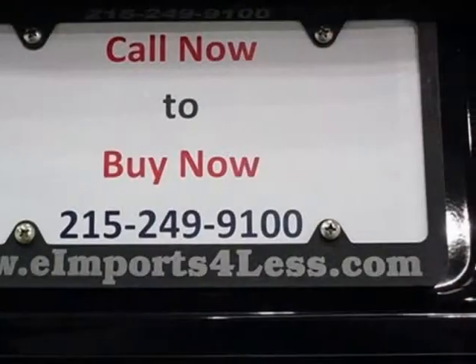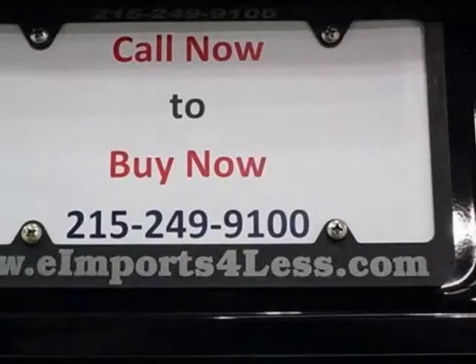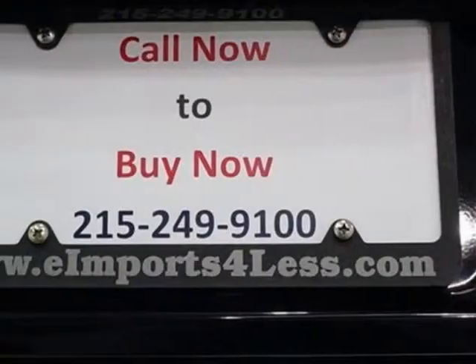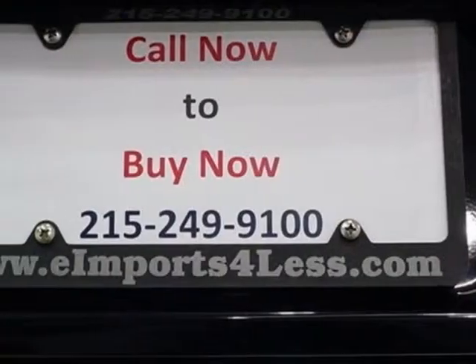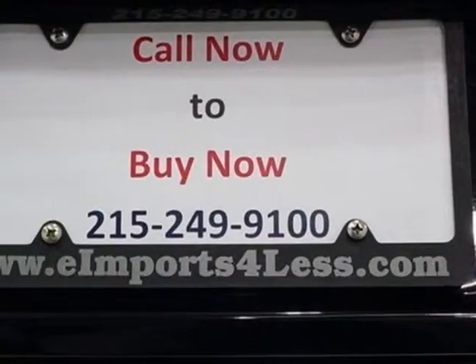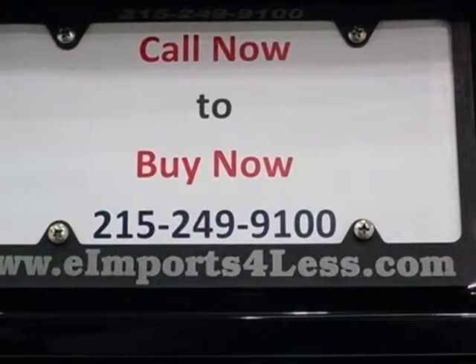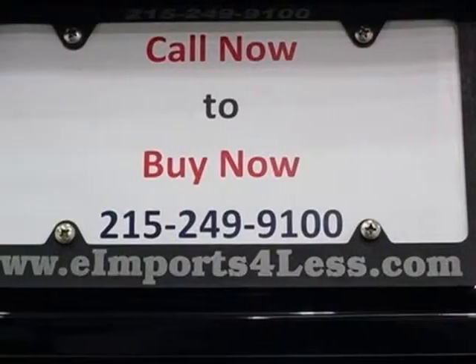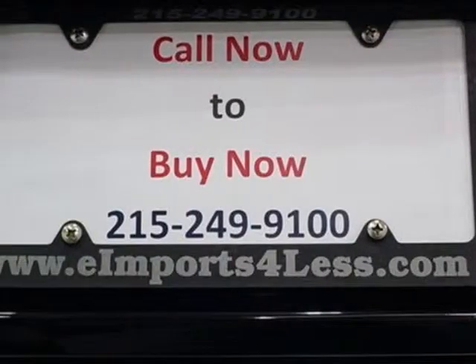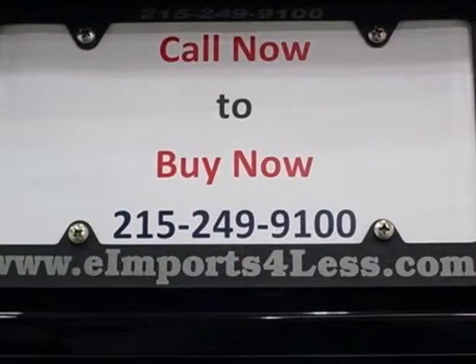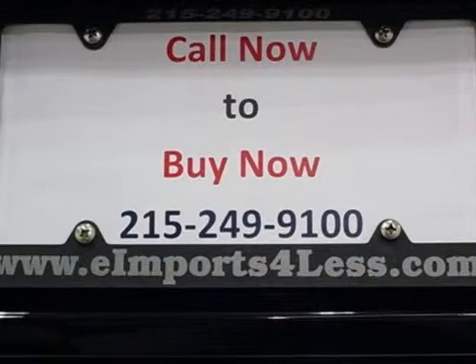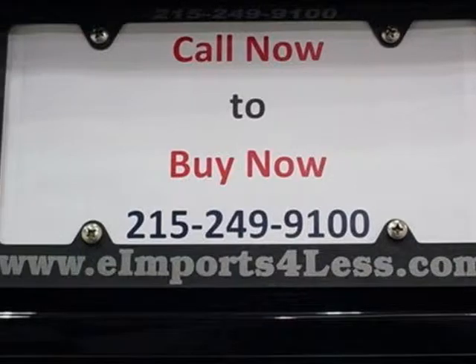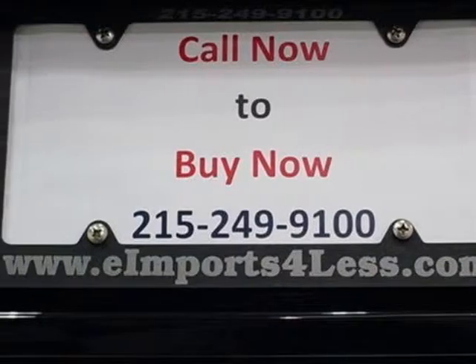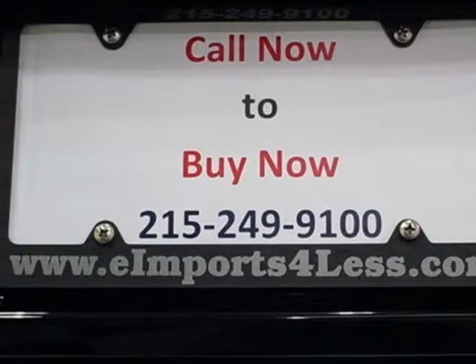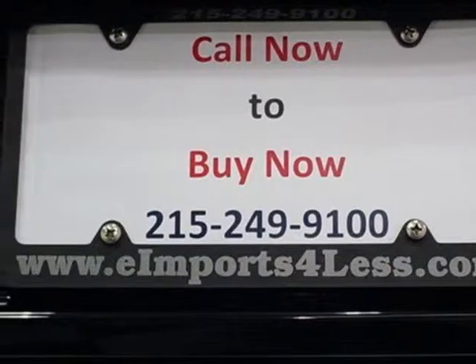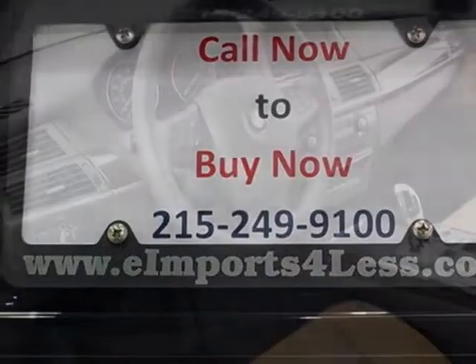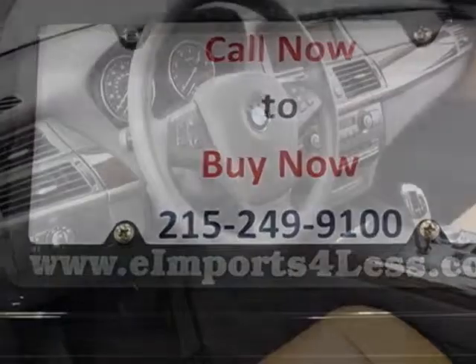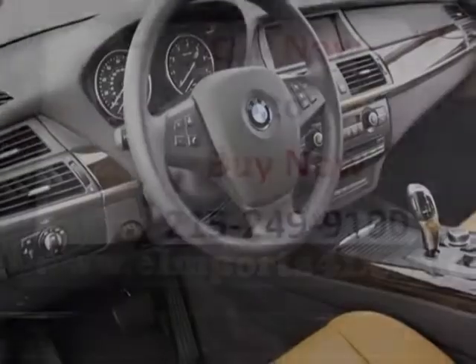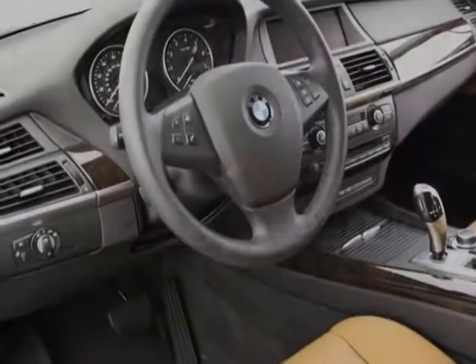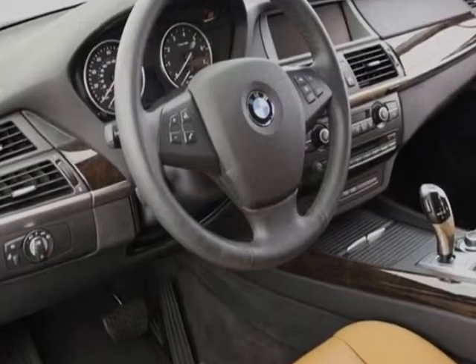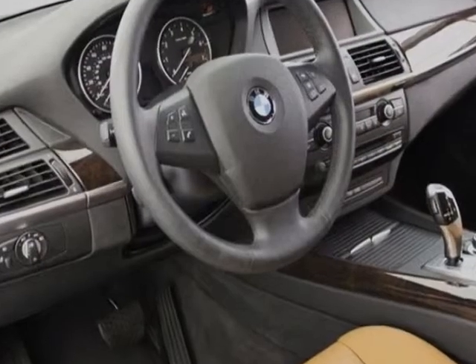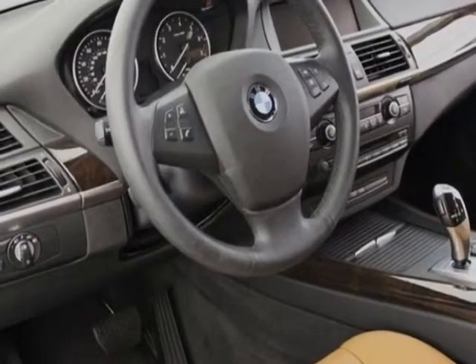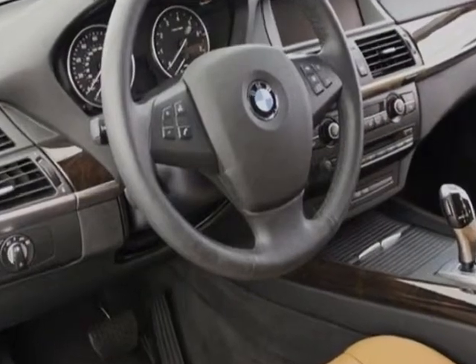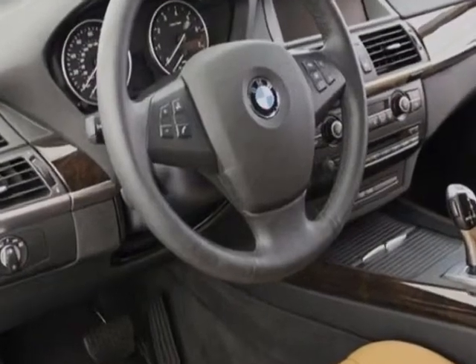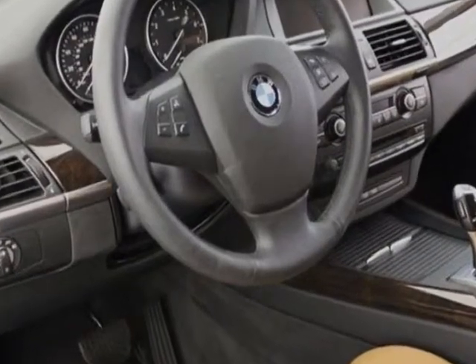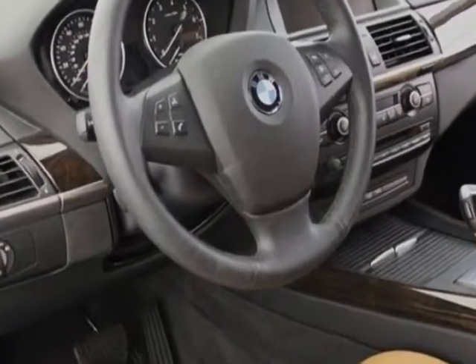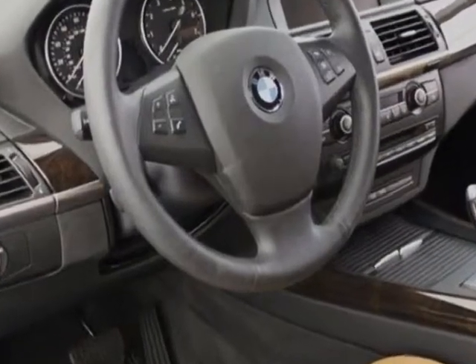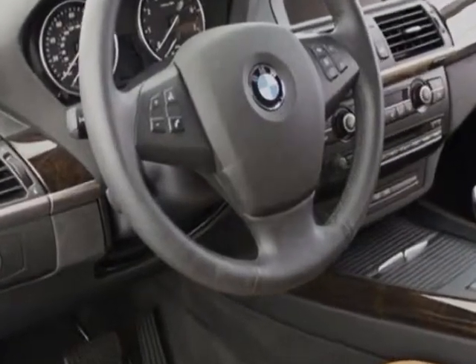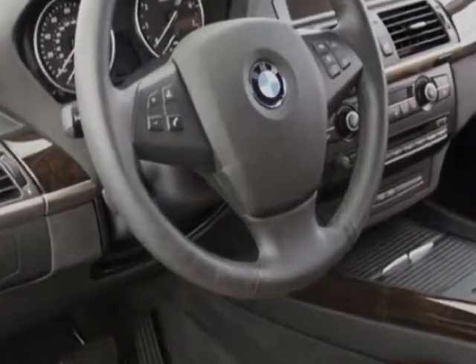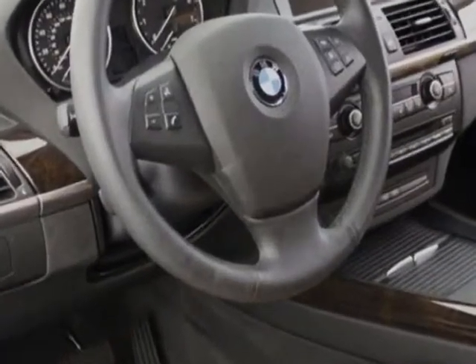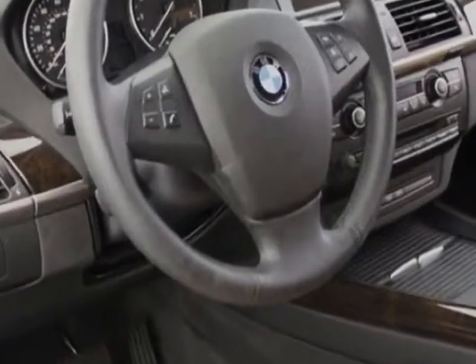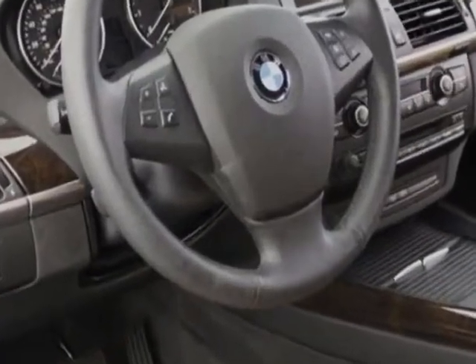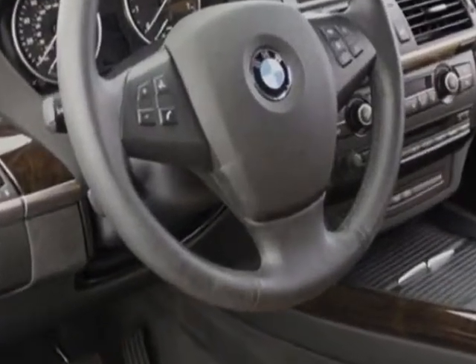Call 215-249-9100 or email our friendly sales staff today to schedule a test drive.